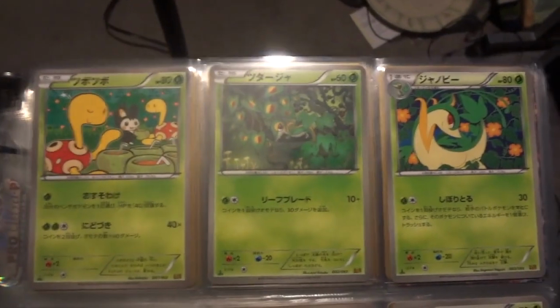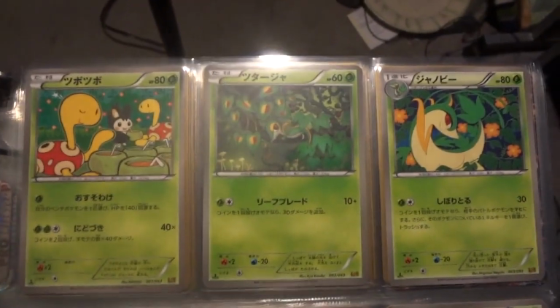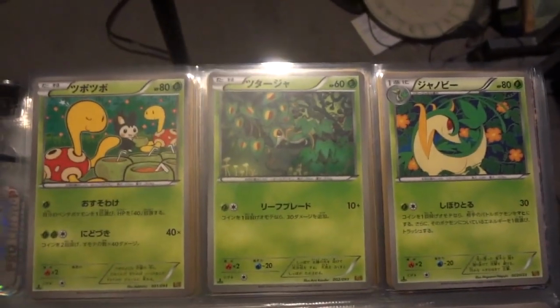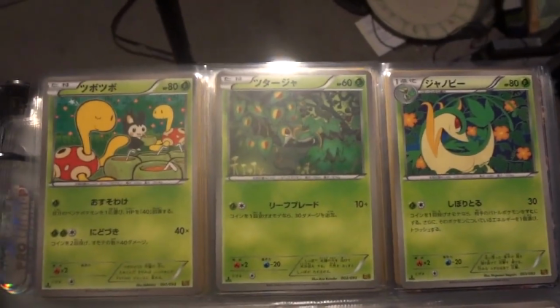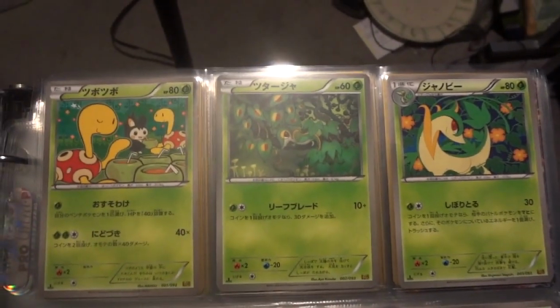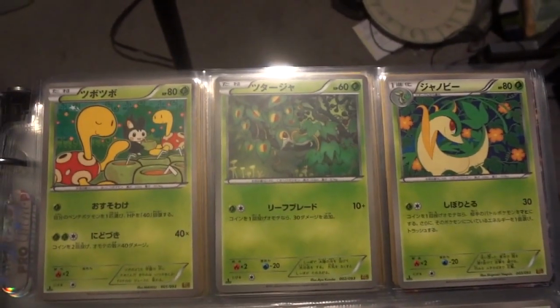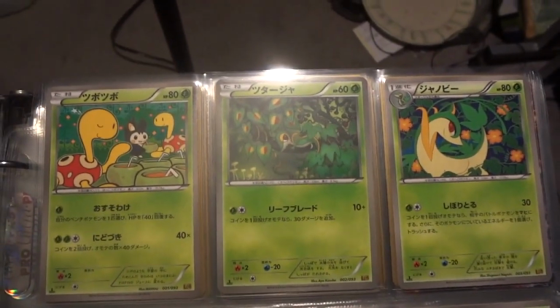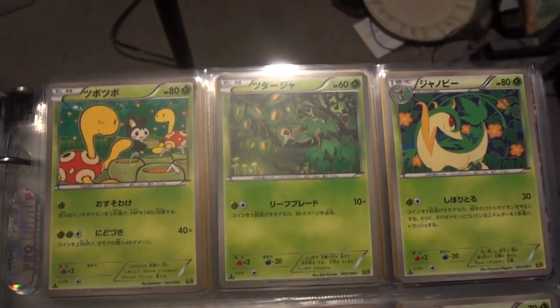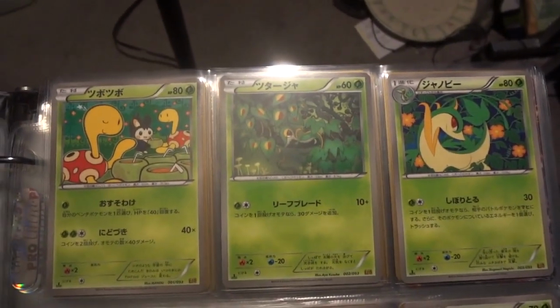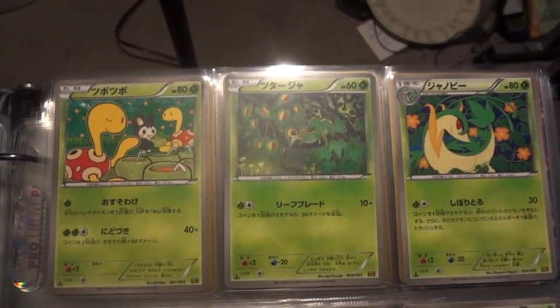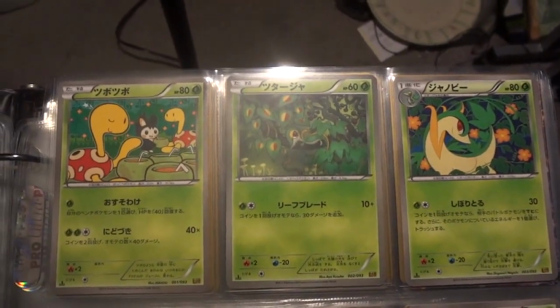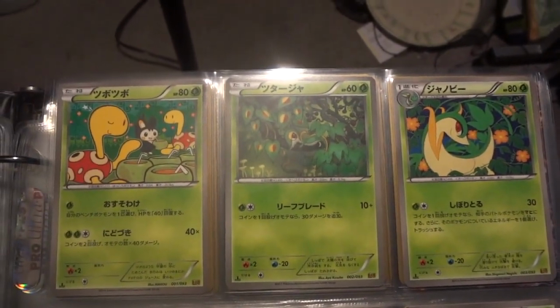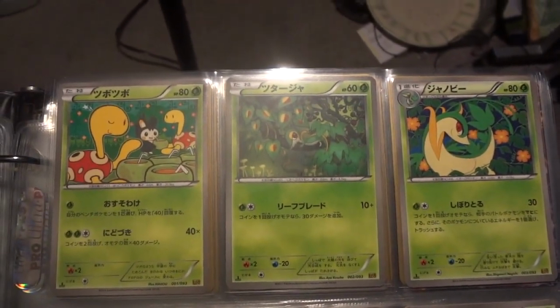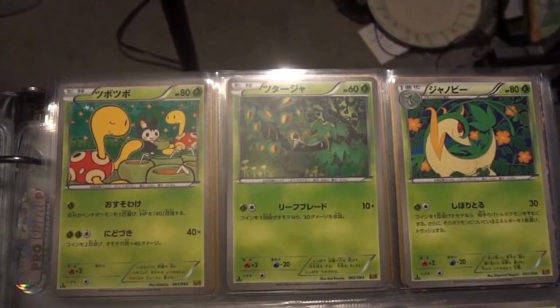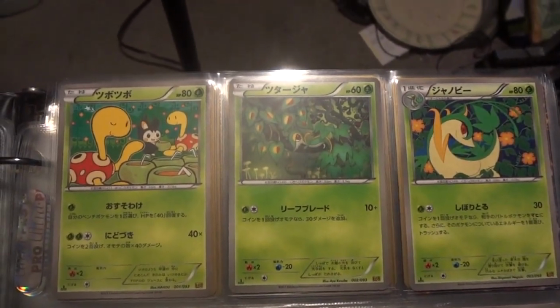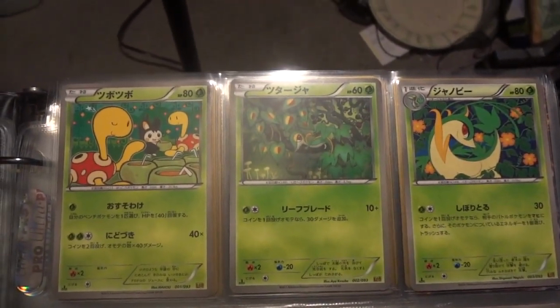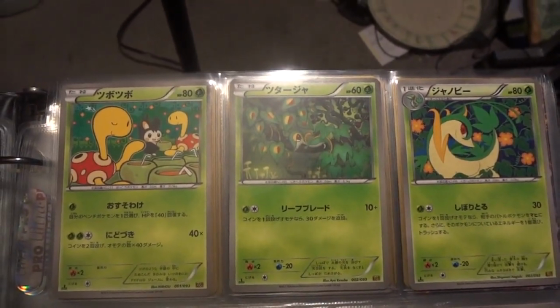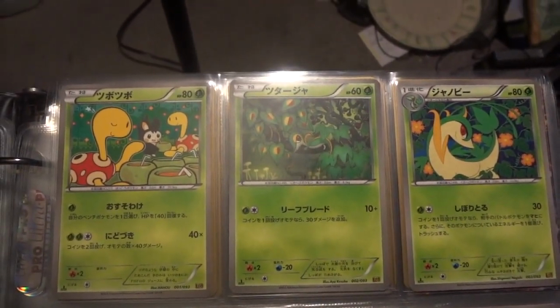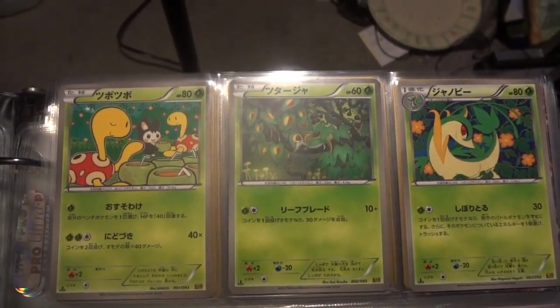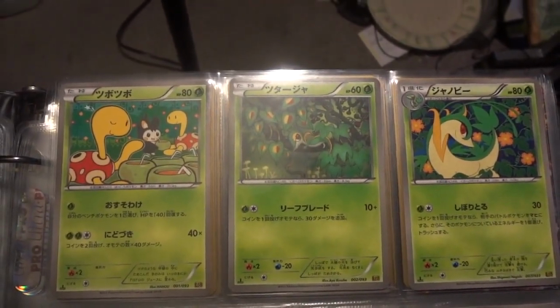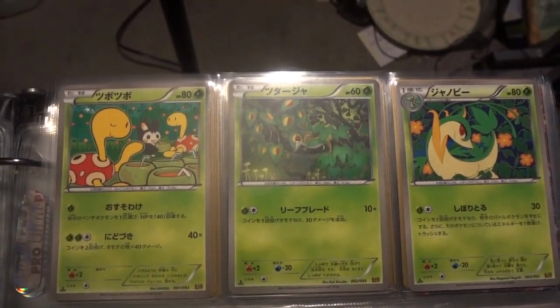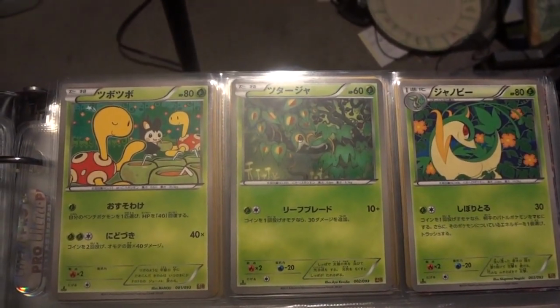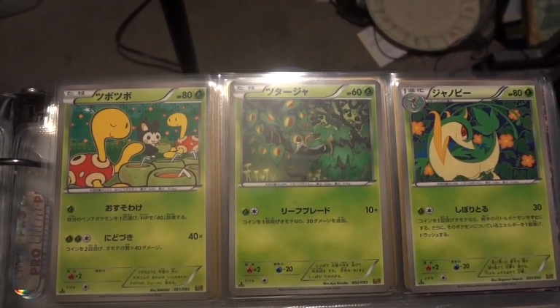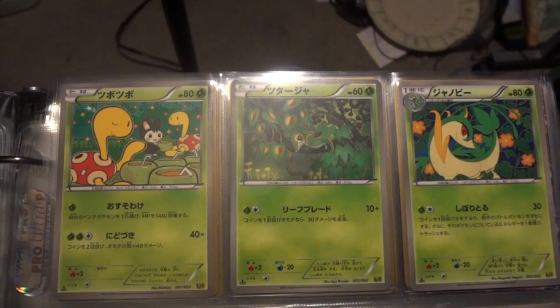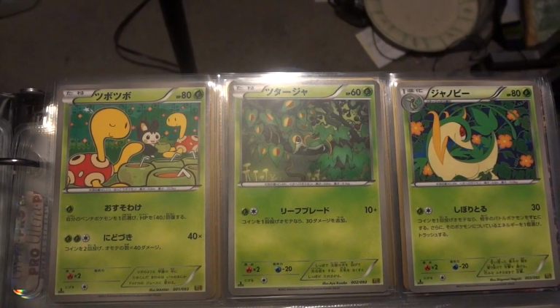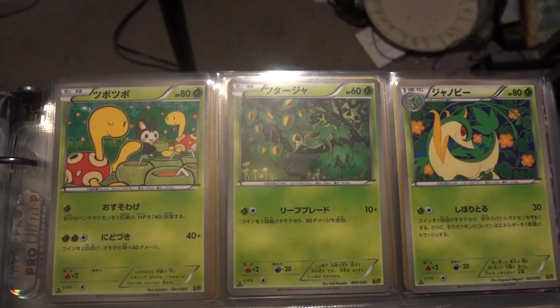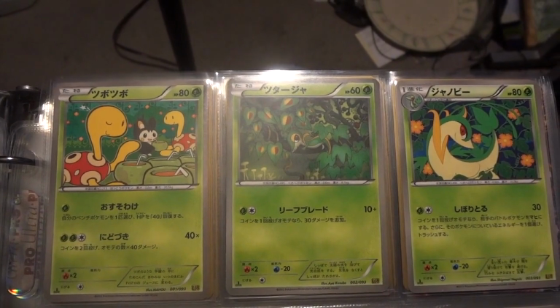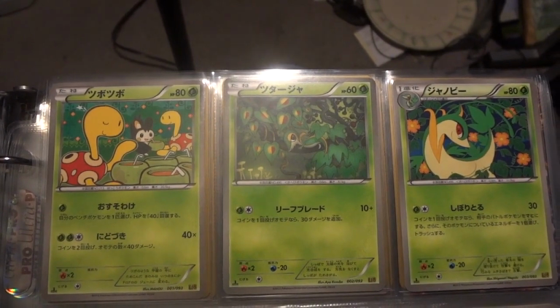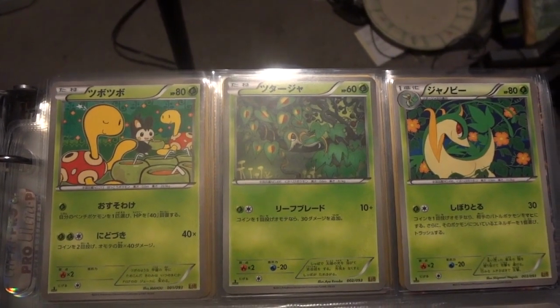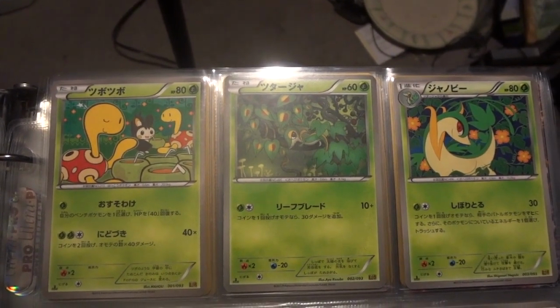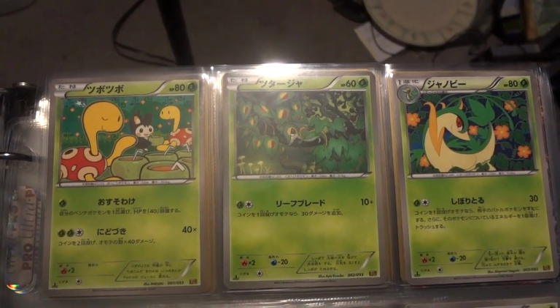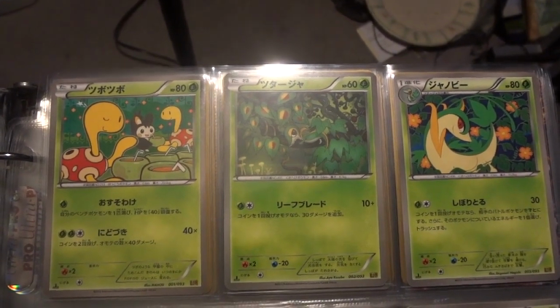How's it going, YouTube? This is WakerunCollapse, and today I'm coming back at you with an EX Battle Boost Complete Set video.